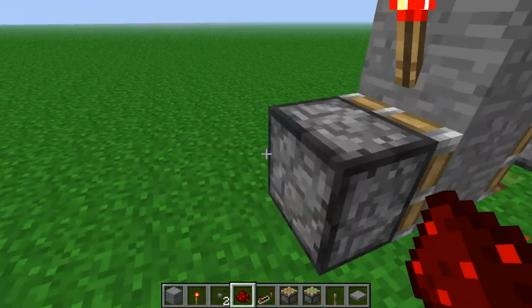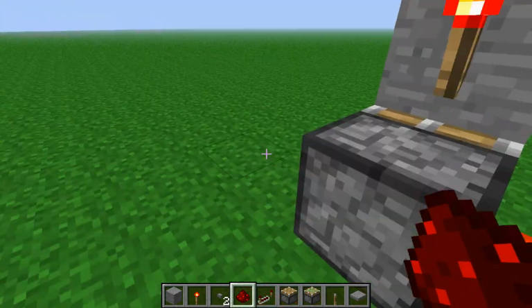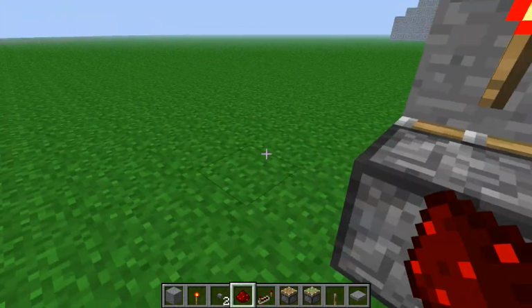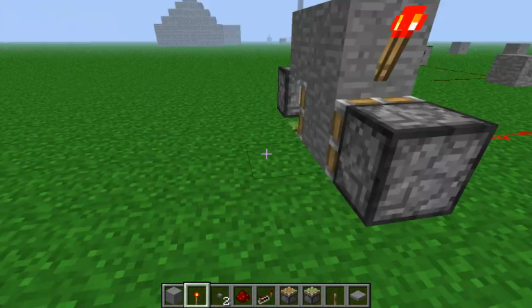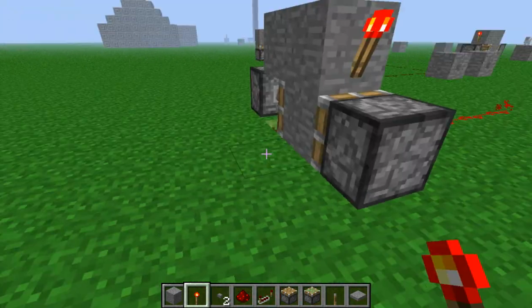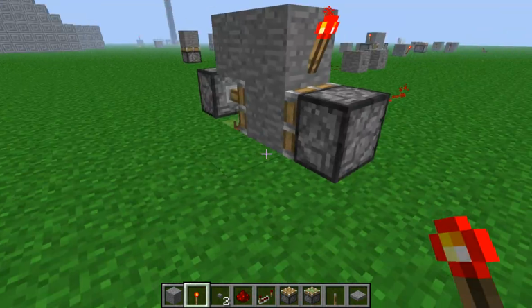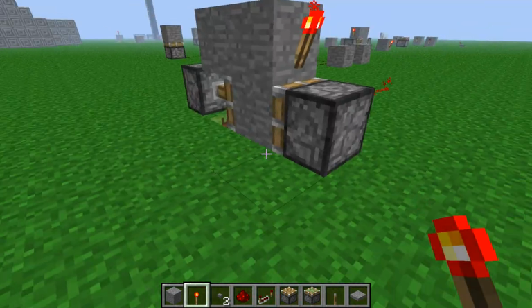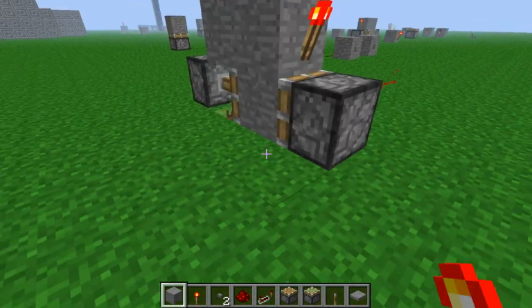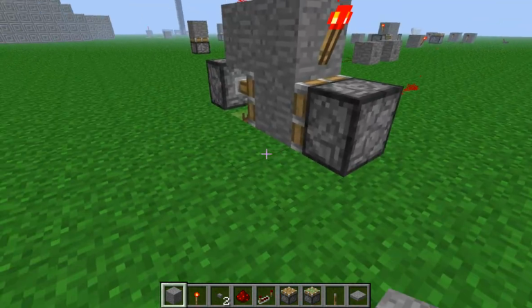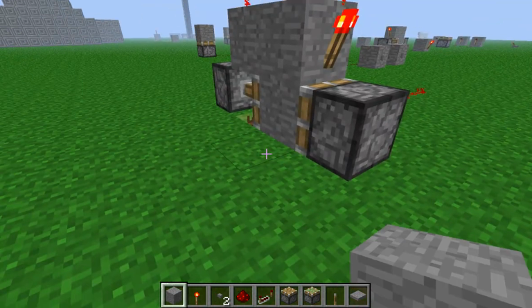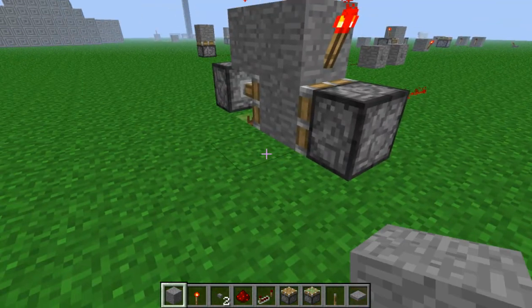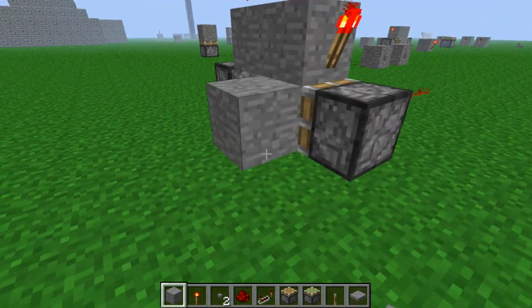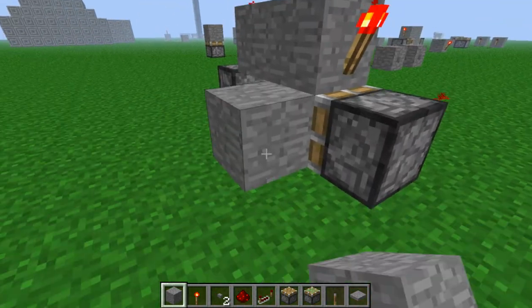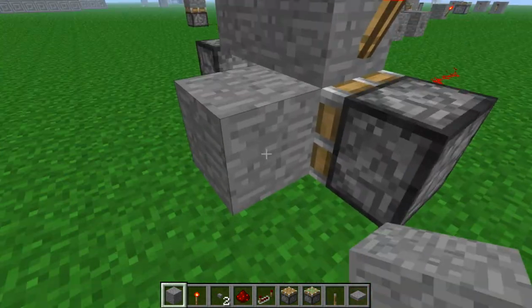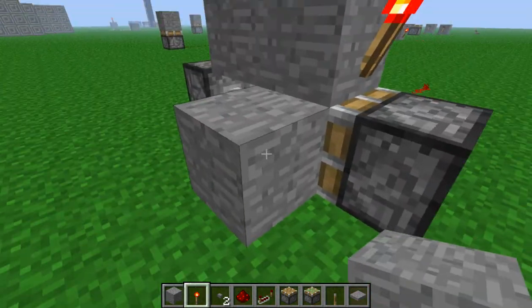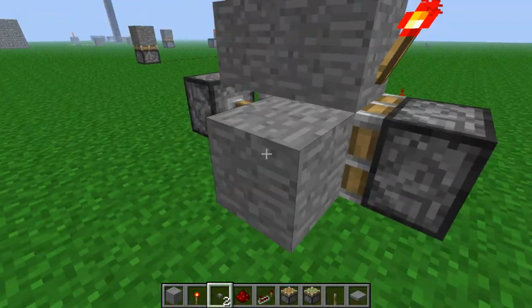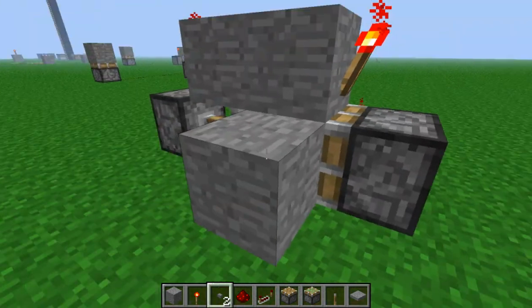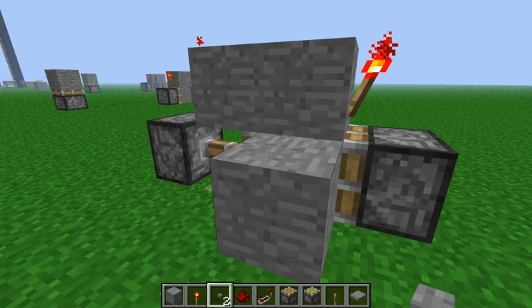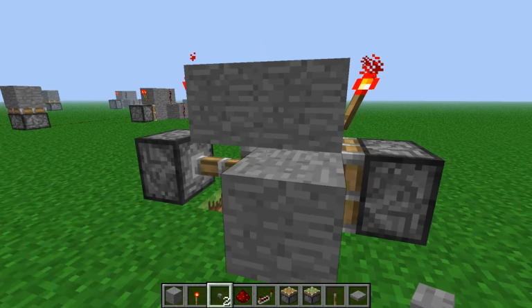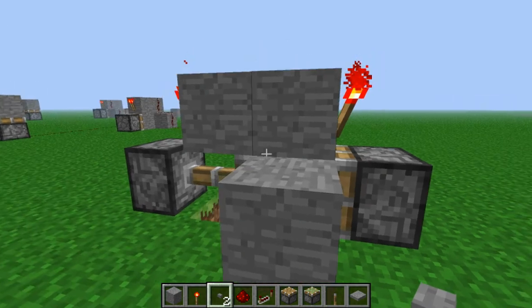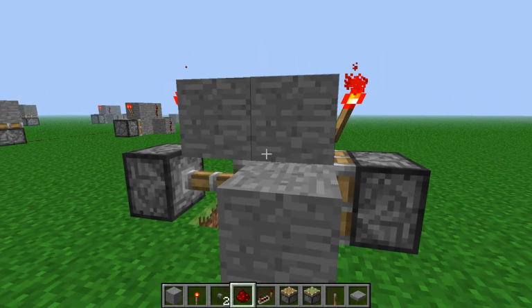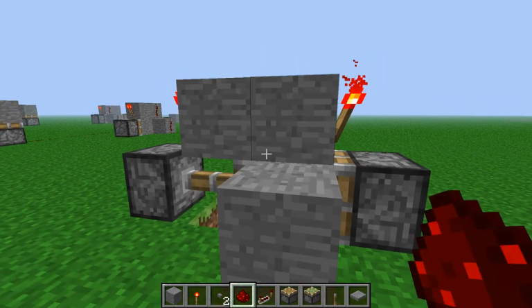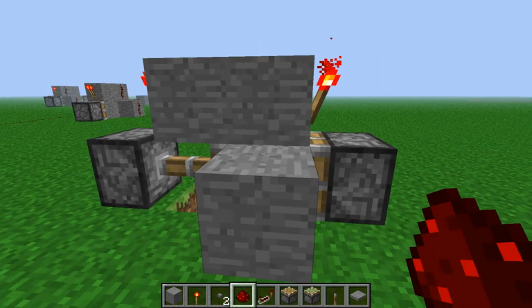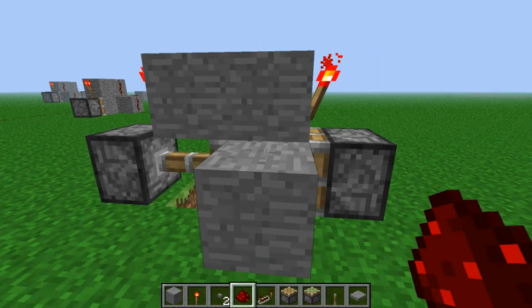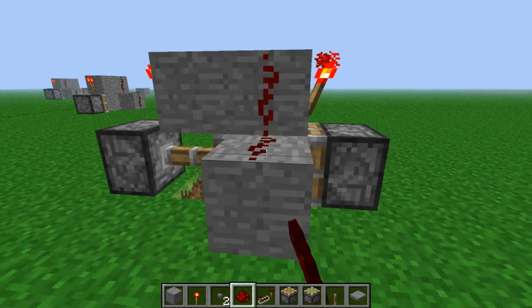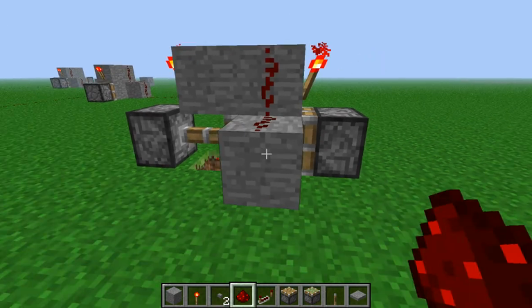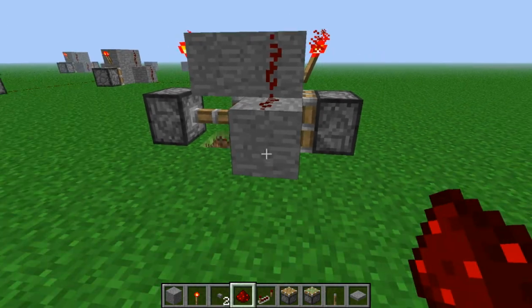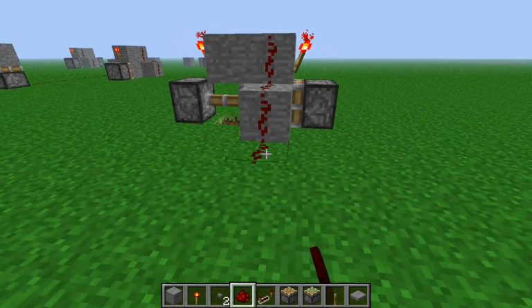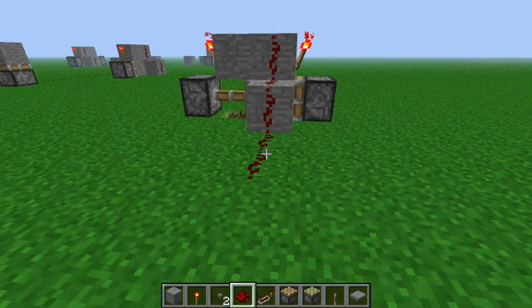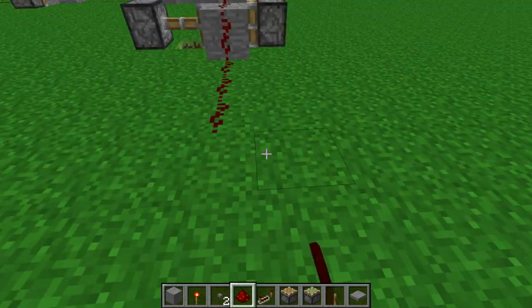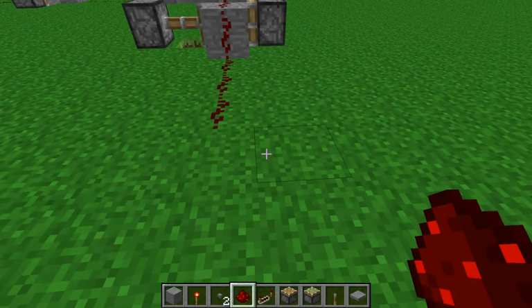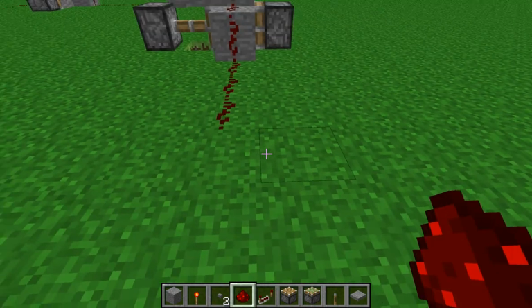To put an input, or multiple inputs, you simply put a step for the redstone to go down.